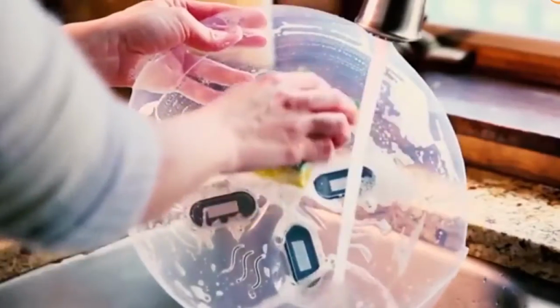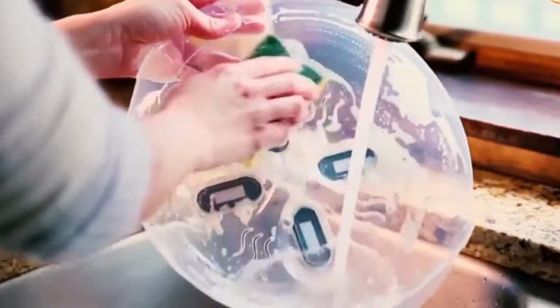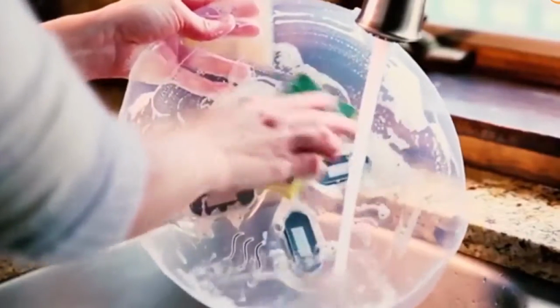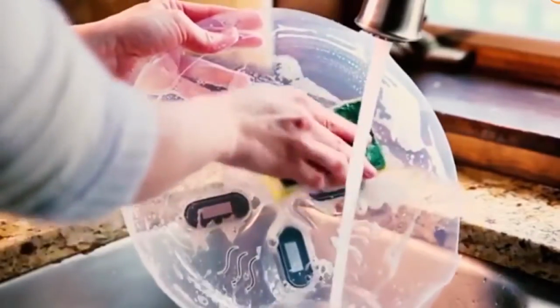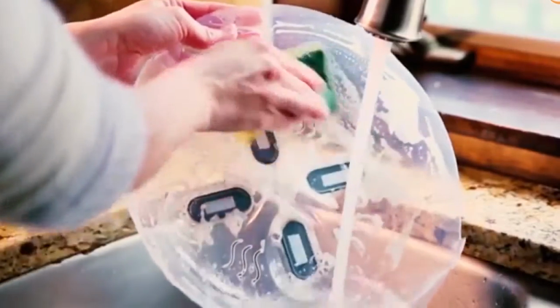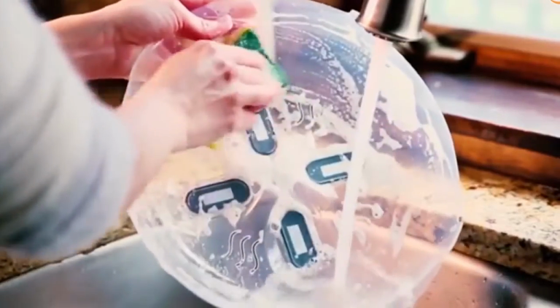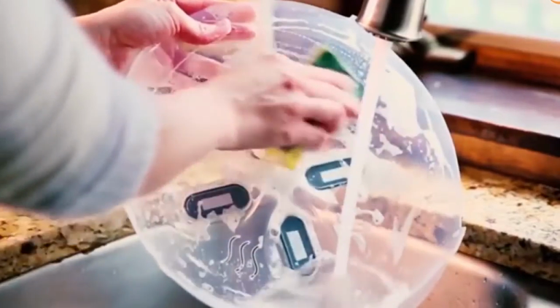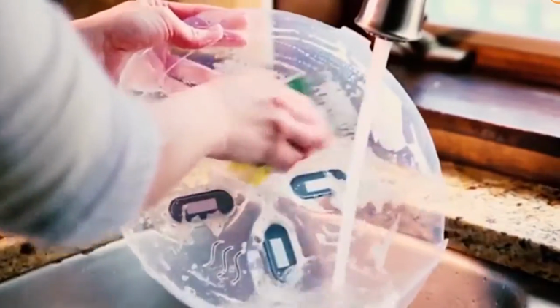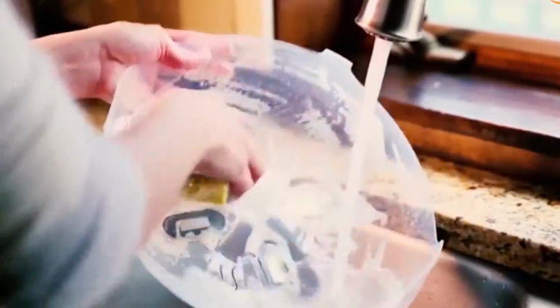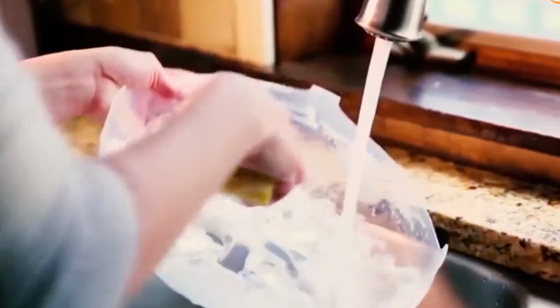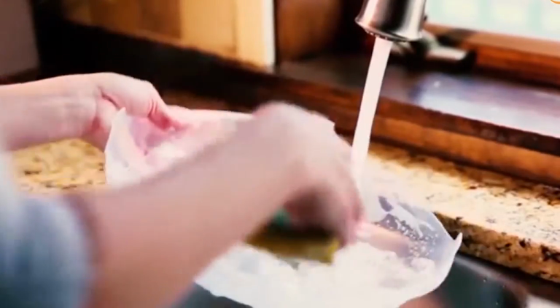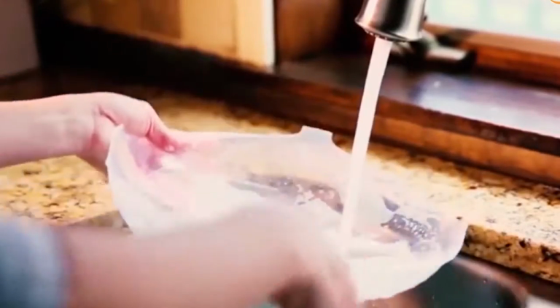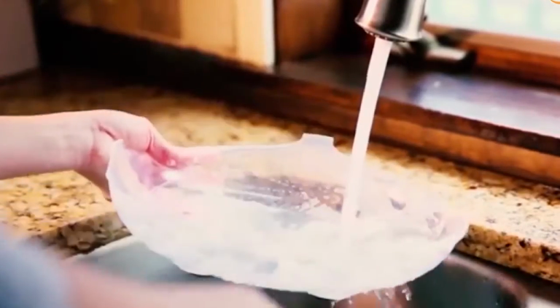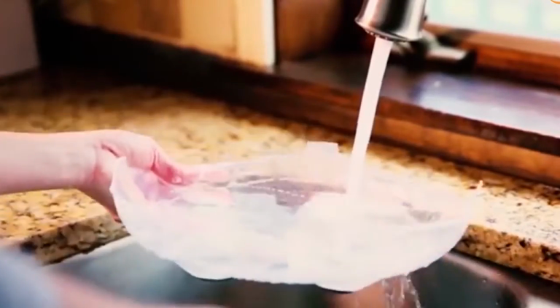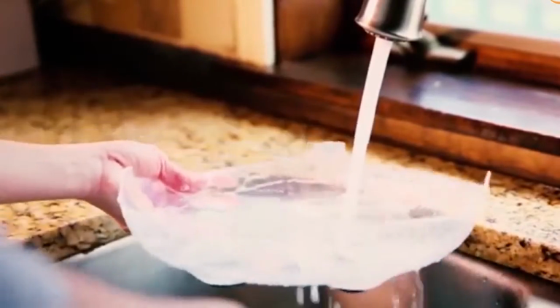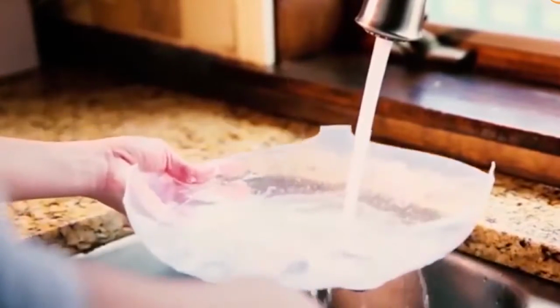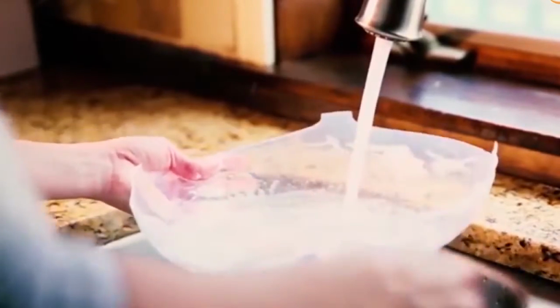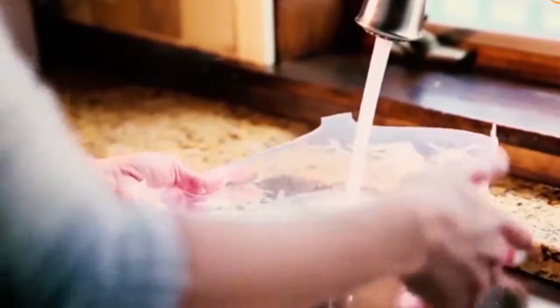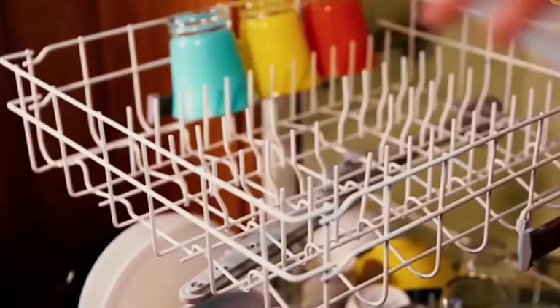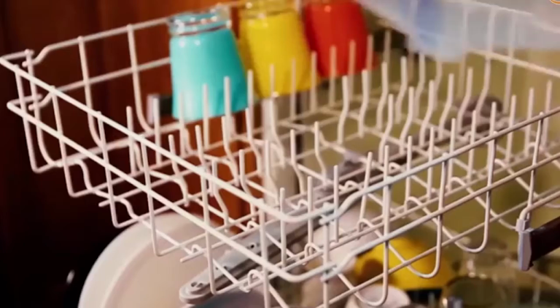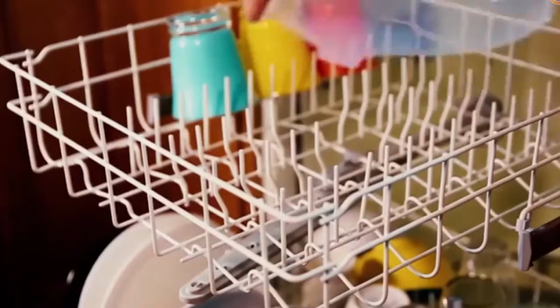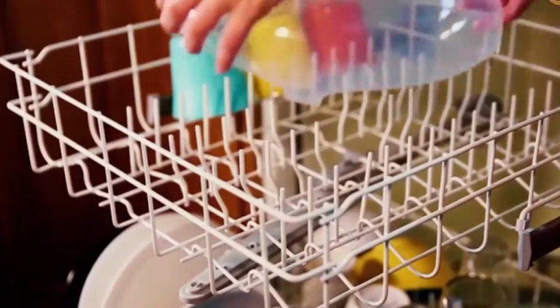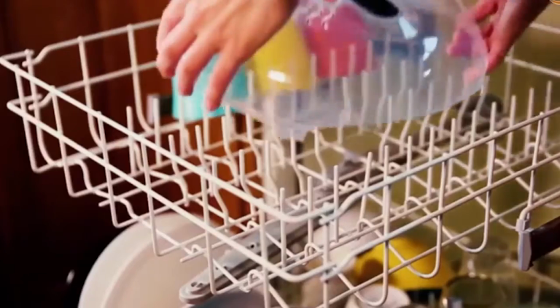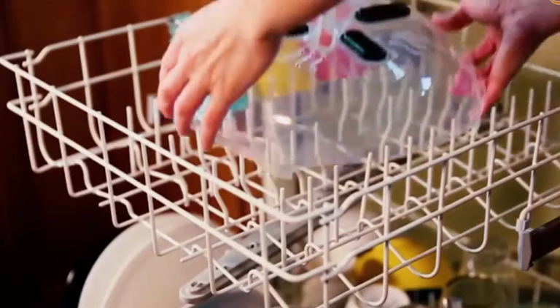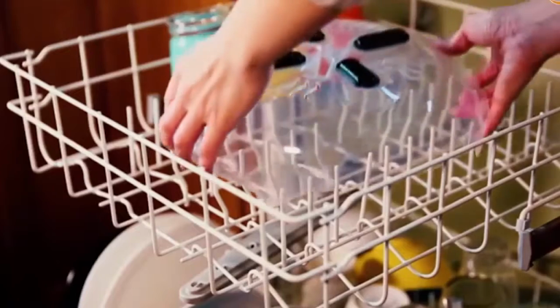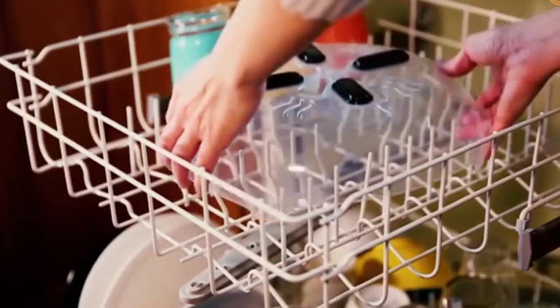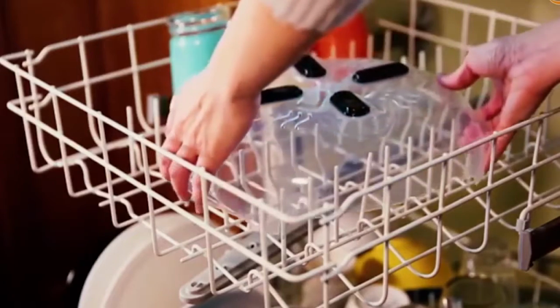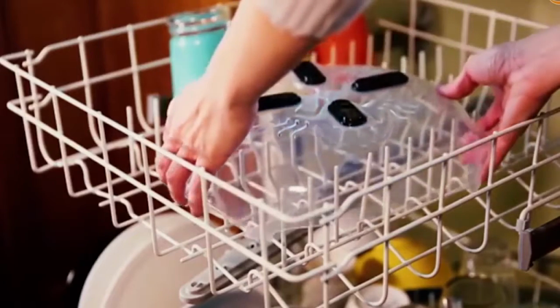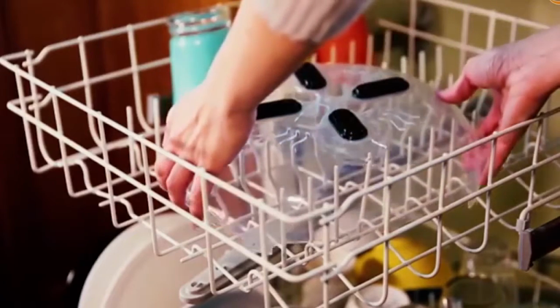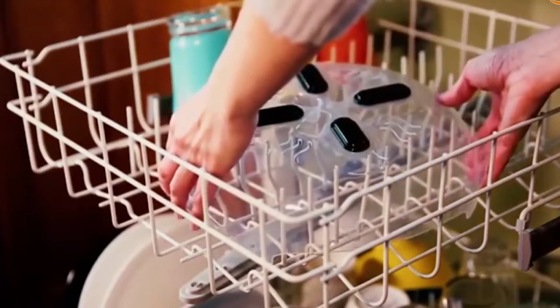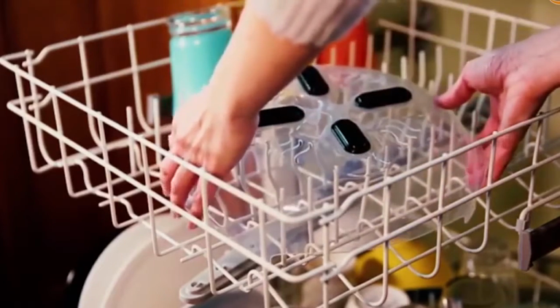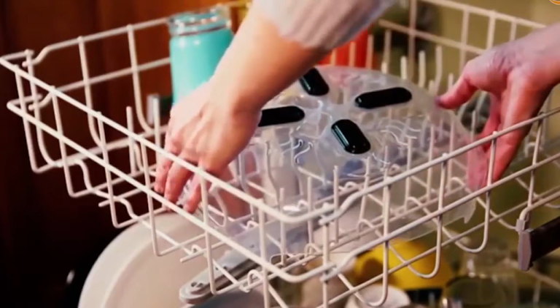When needed, wash by hand with soapy water and a sponge, or your hover cover can be washed in the top rack of the dishwasher.